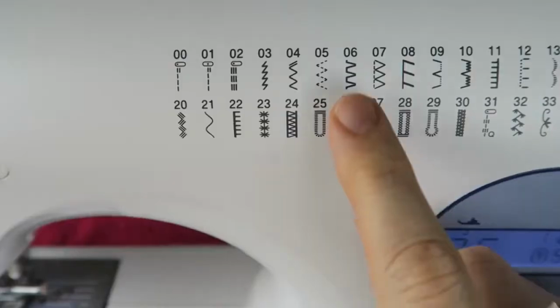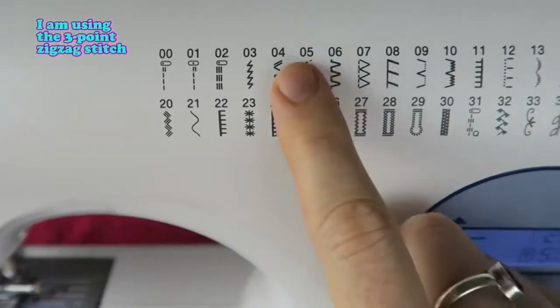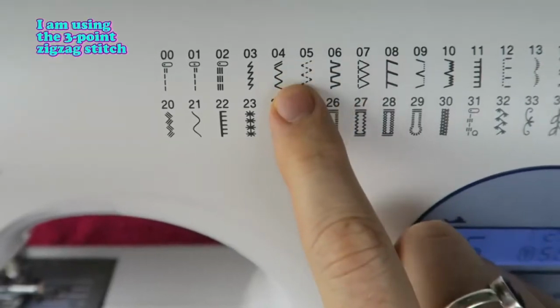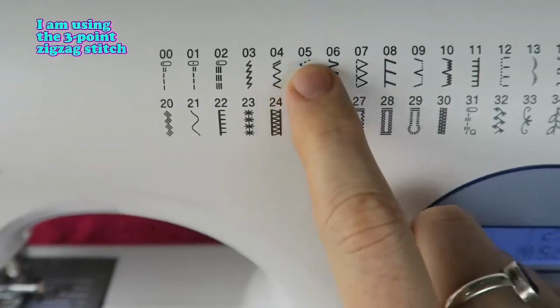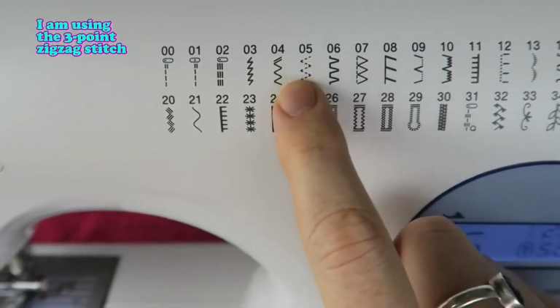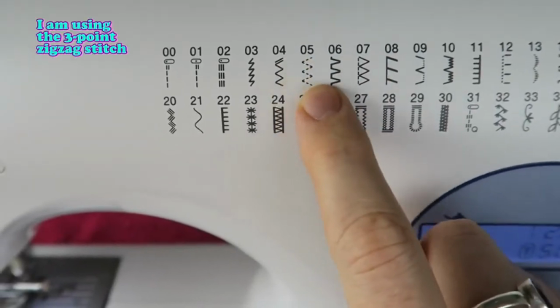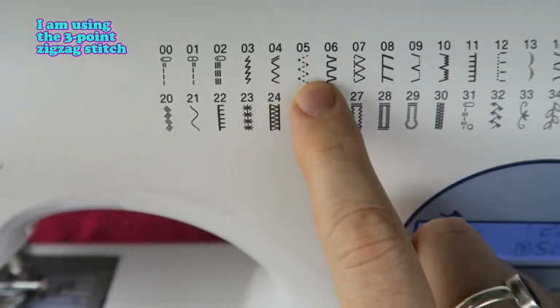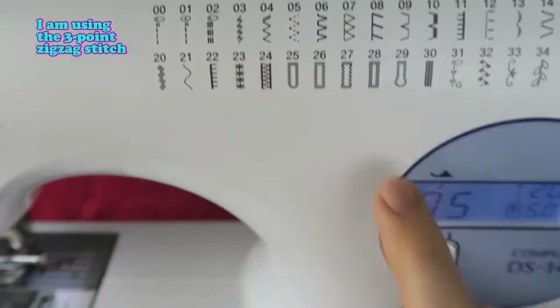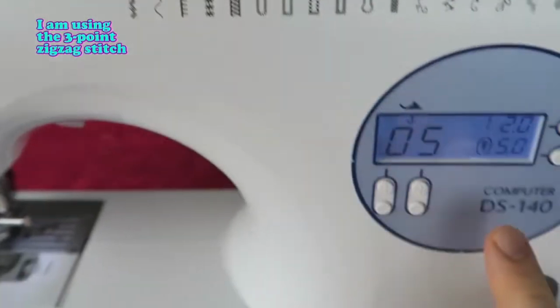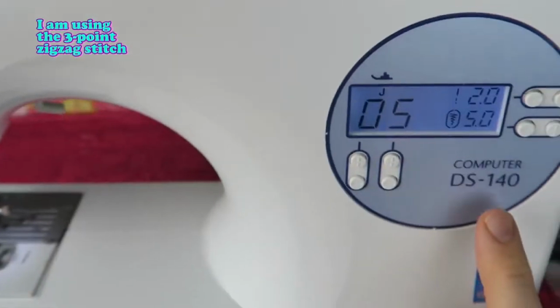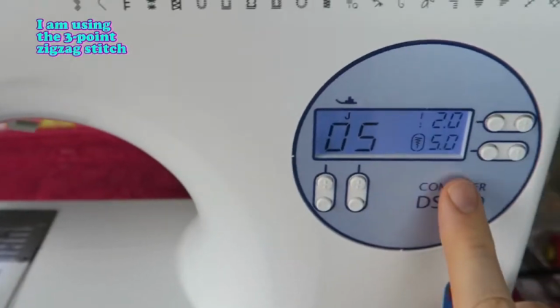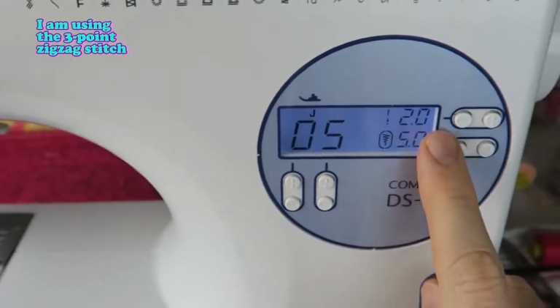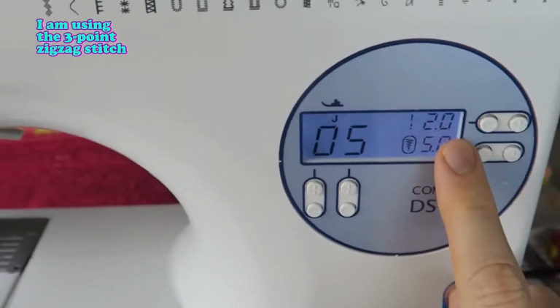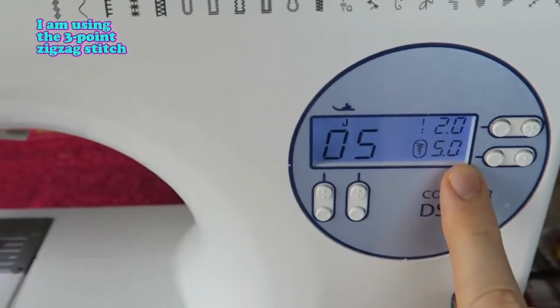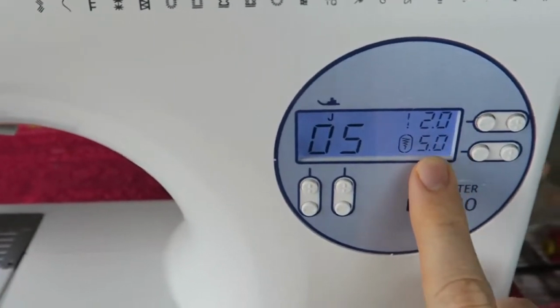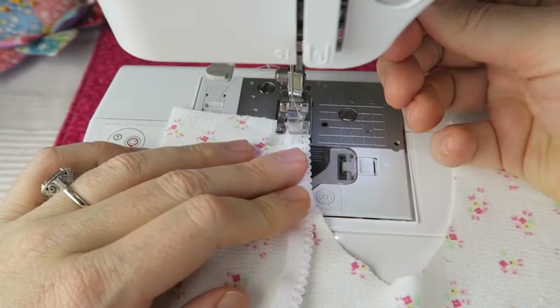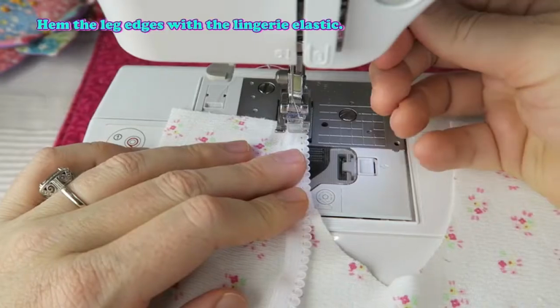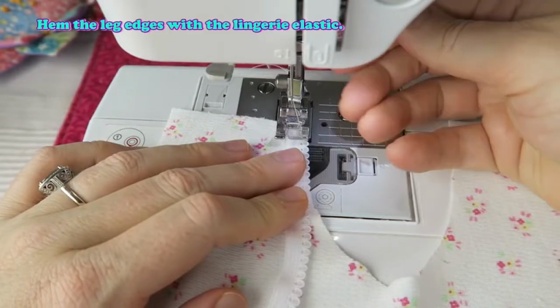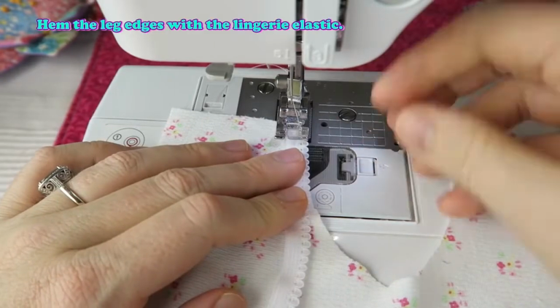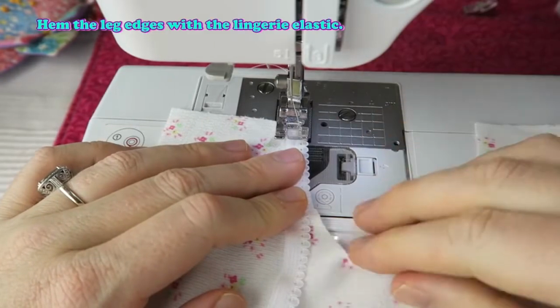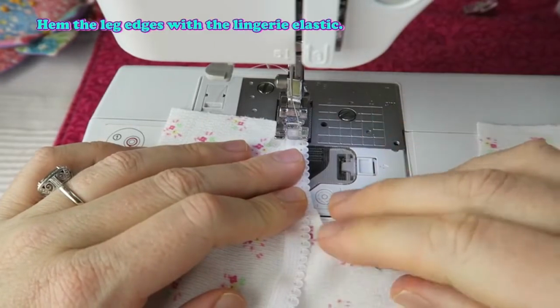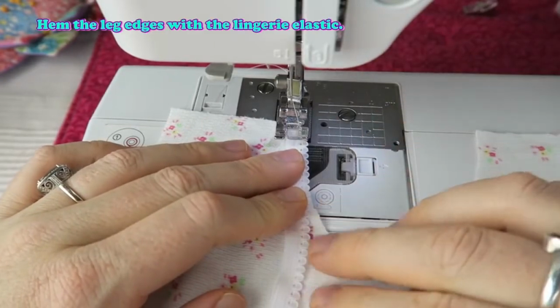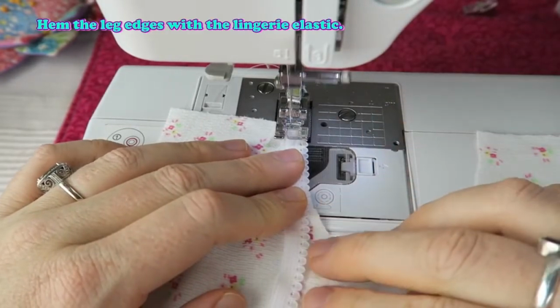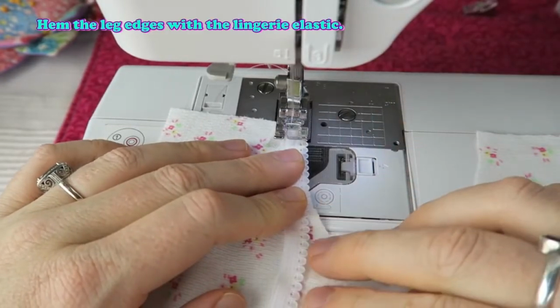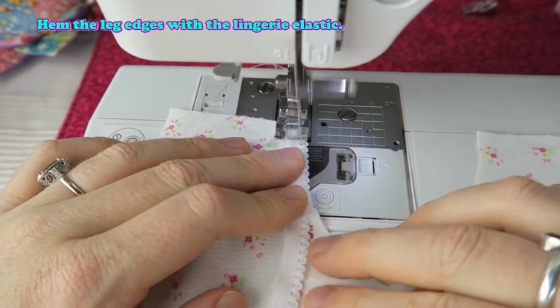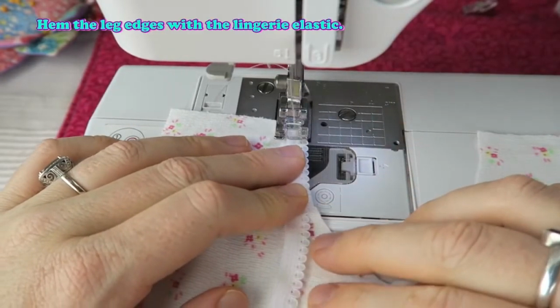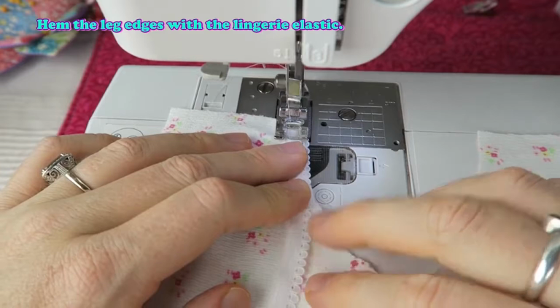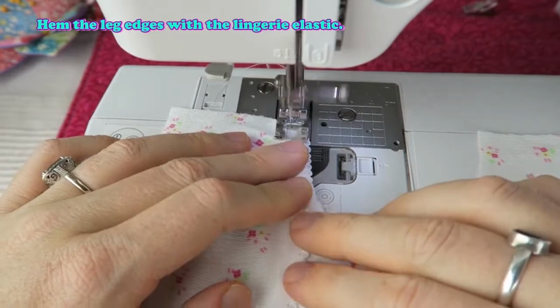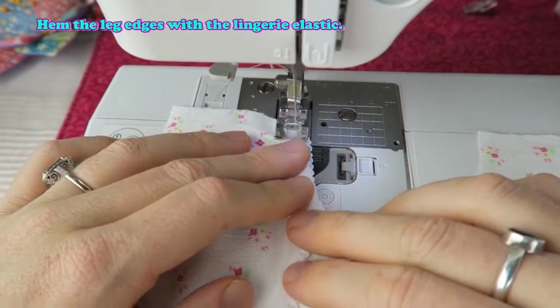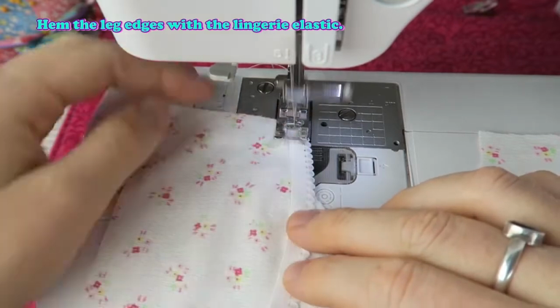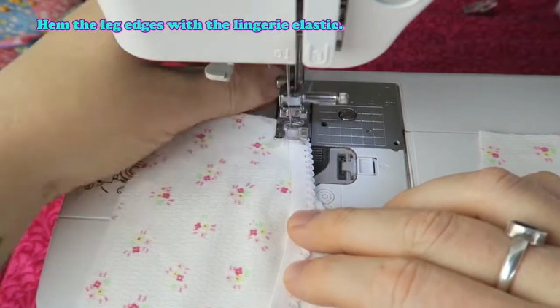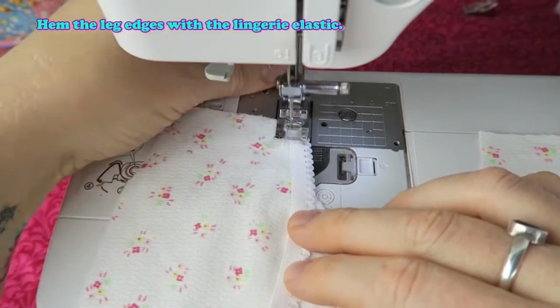I'm using the three point zig zag stitch. Hem the leg edges with the lingerie elastic.